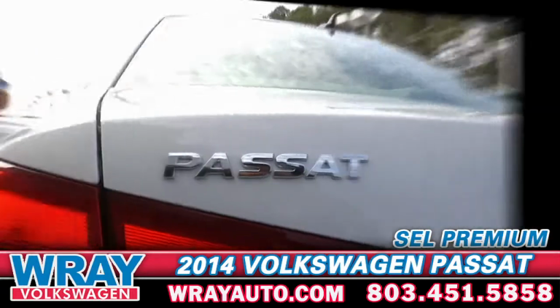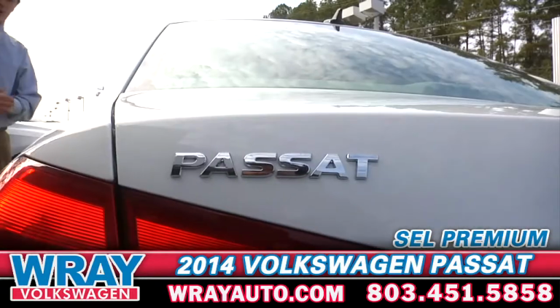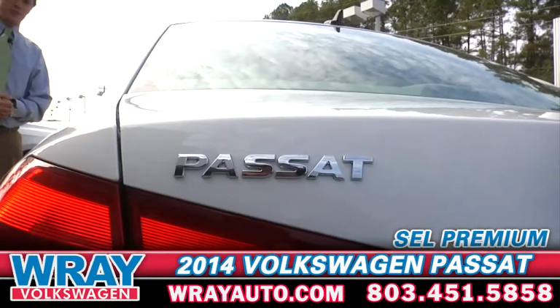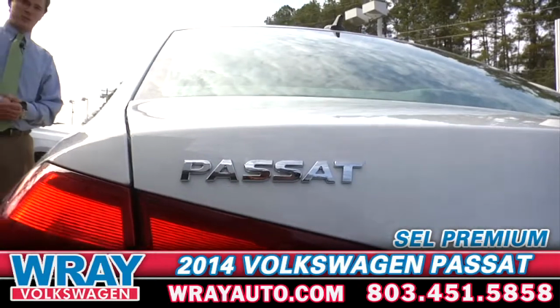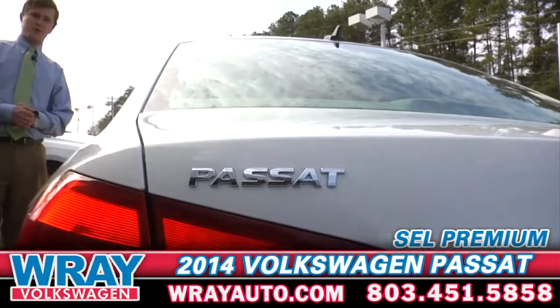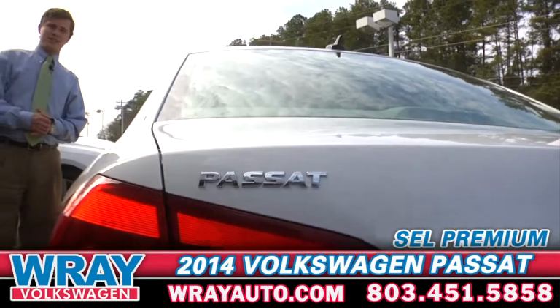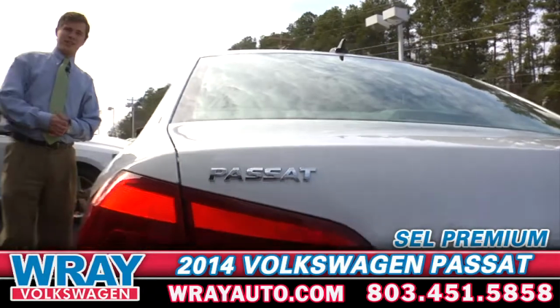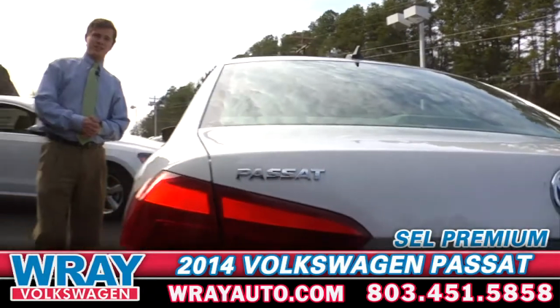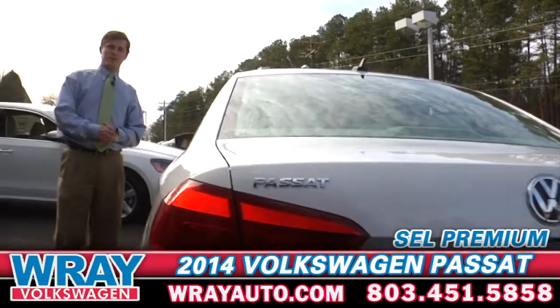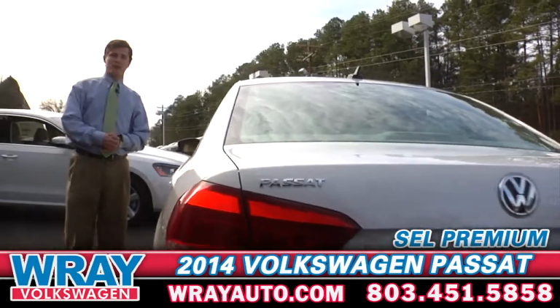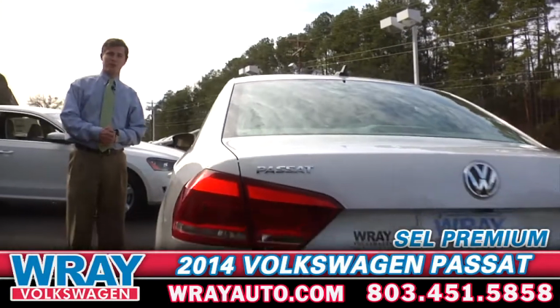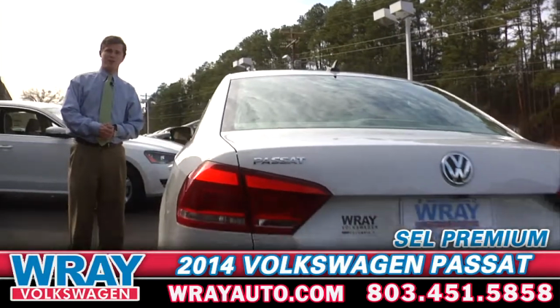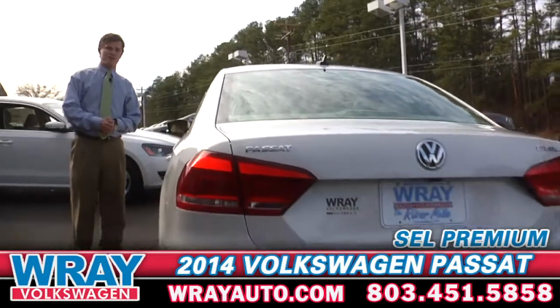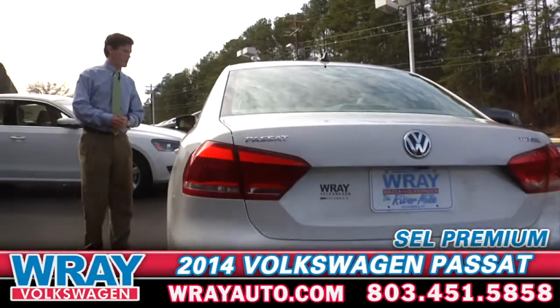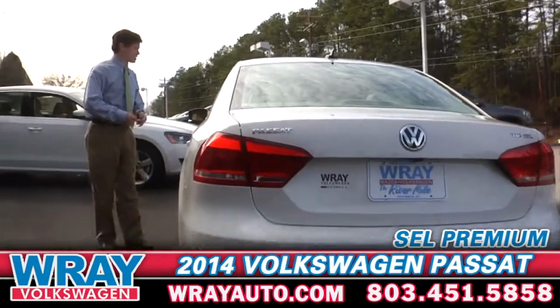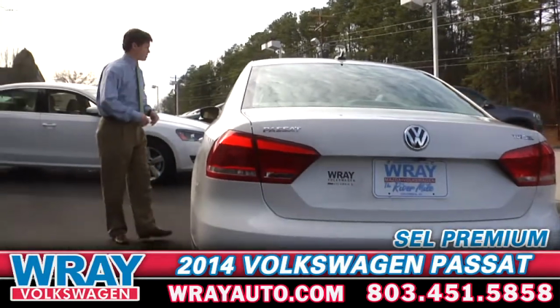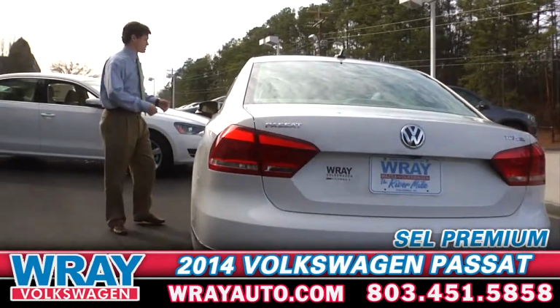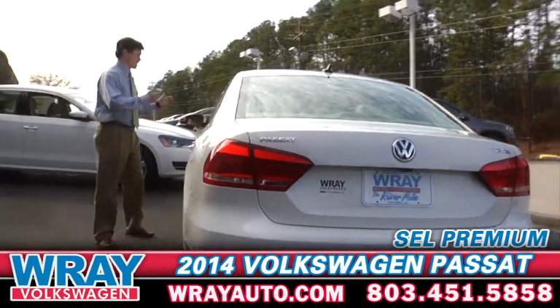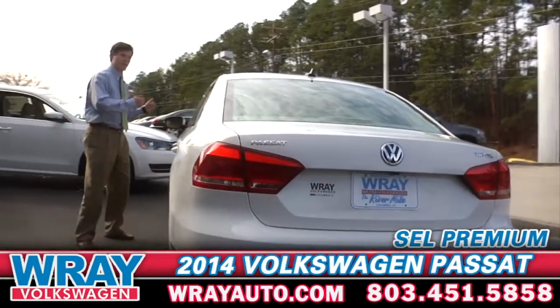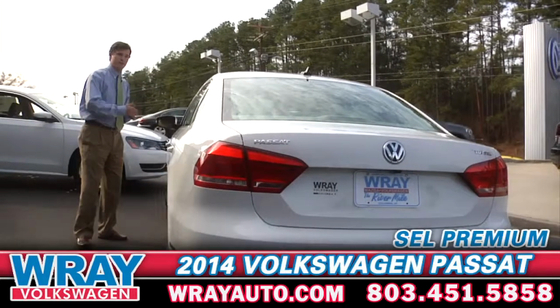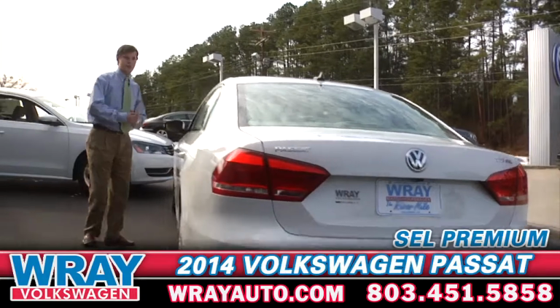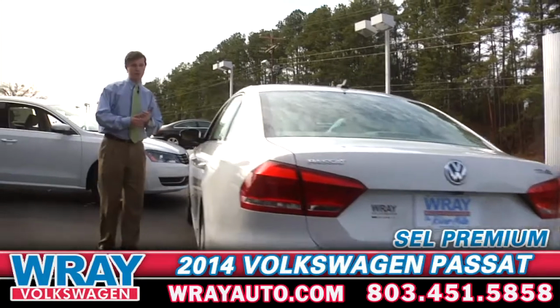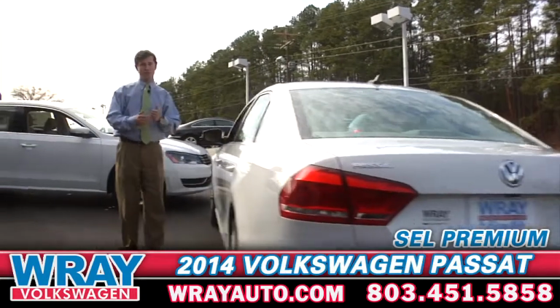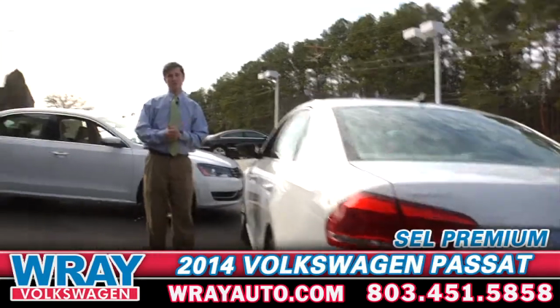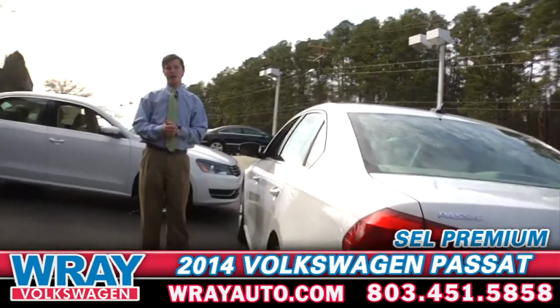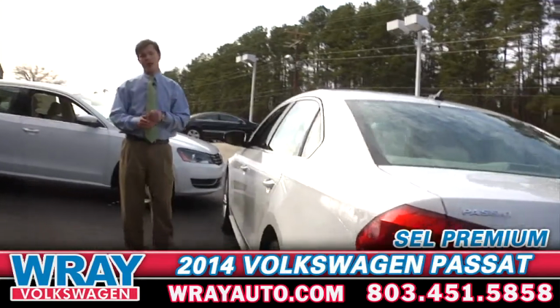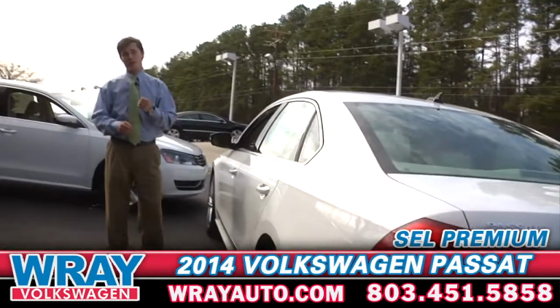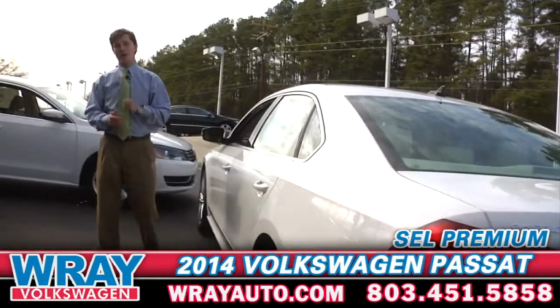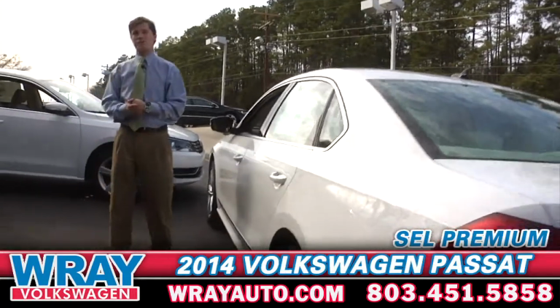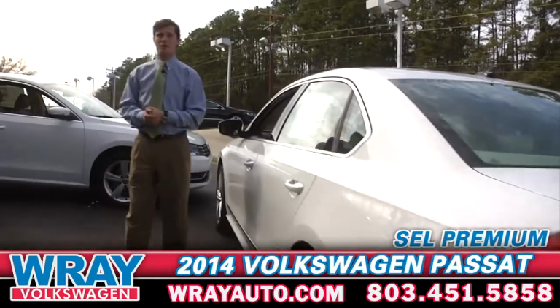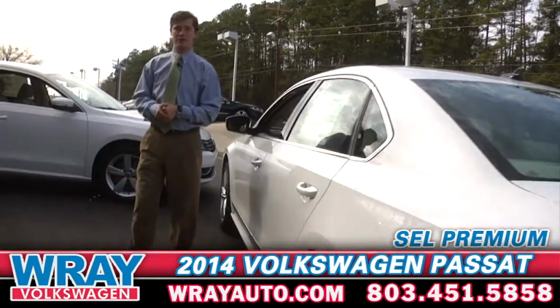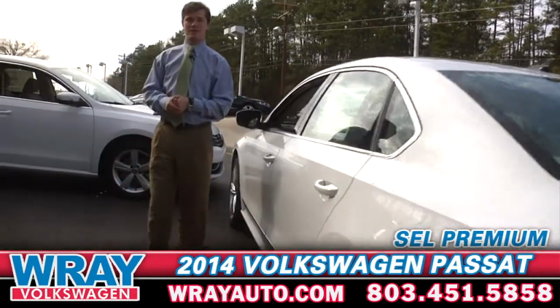Wrapping up the 2014 SEL Passat Premium, it also comes with a sunroof, push button start, and remote start features.